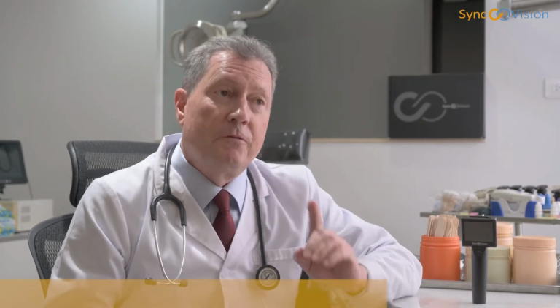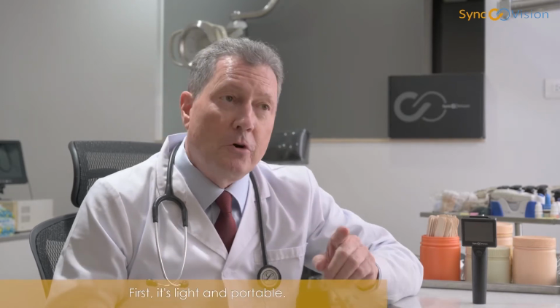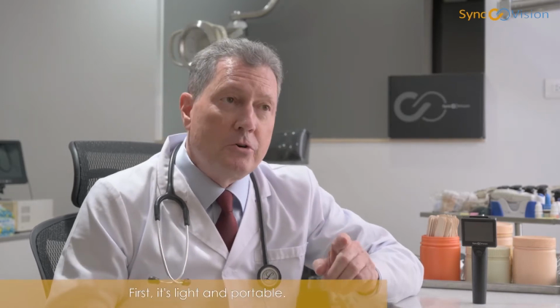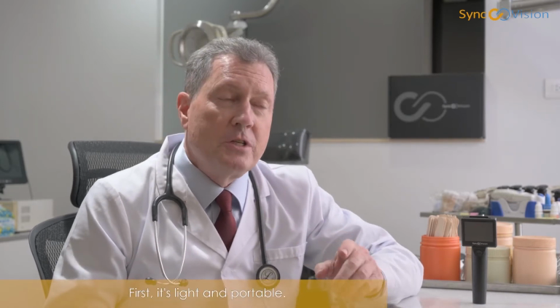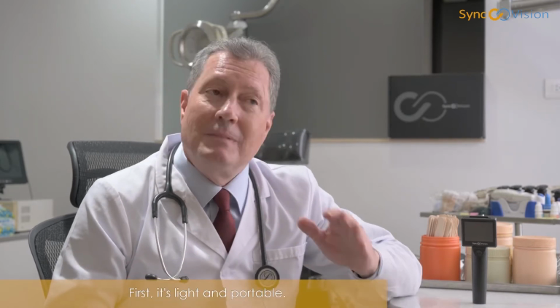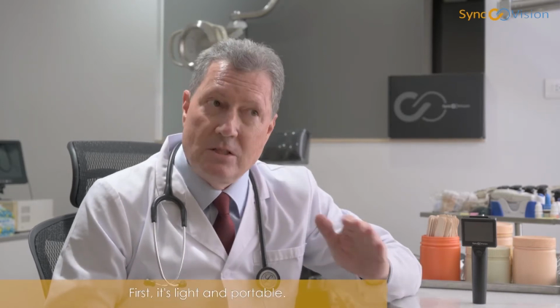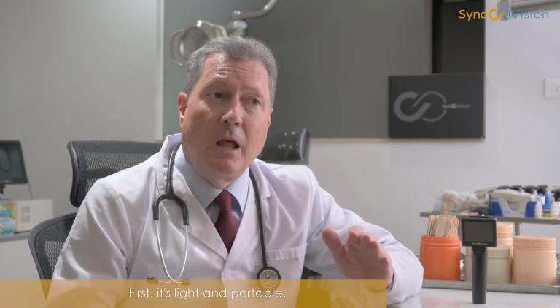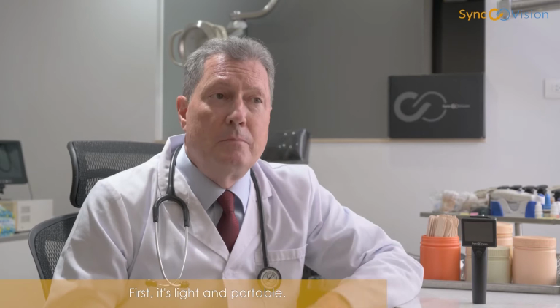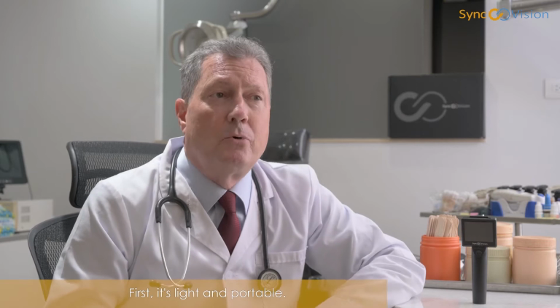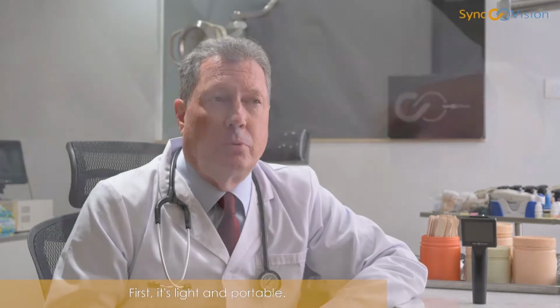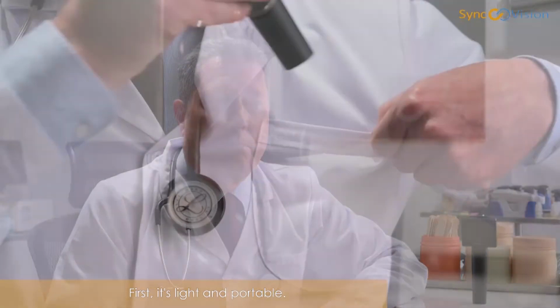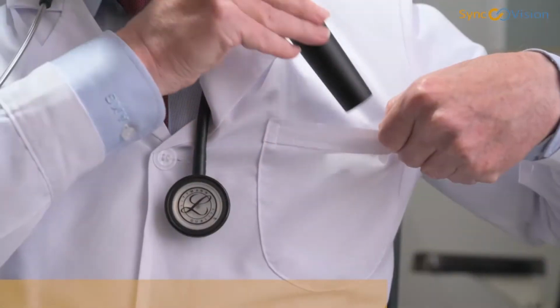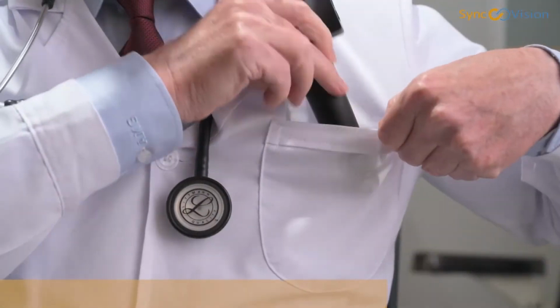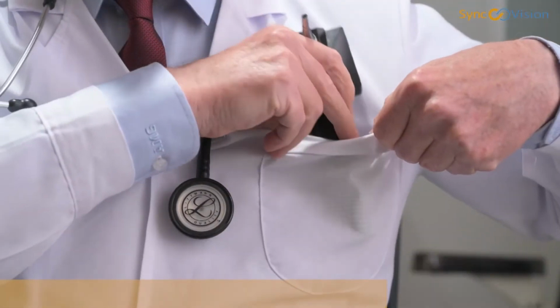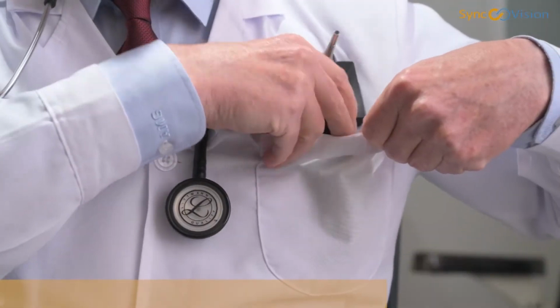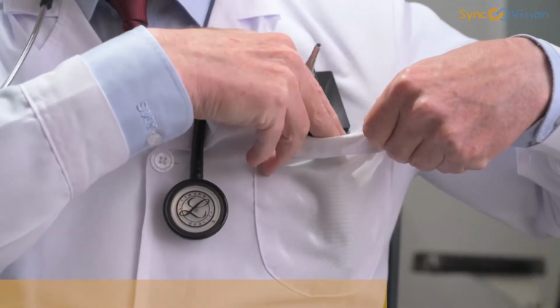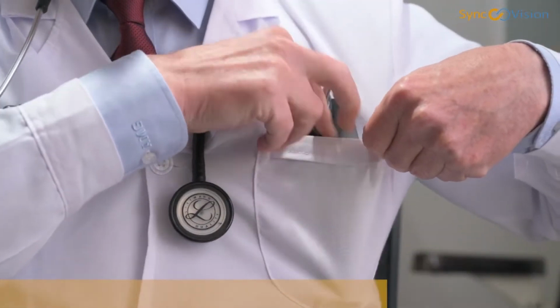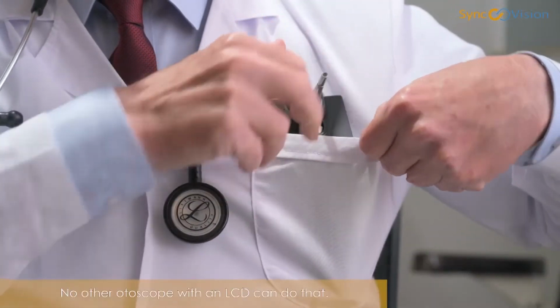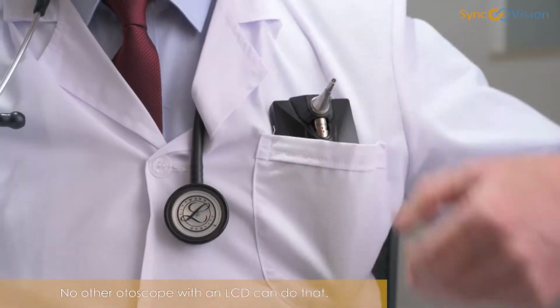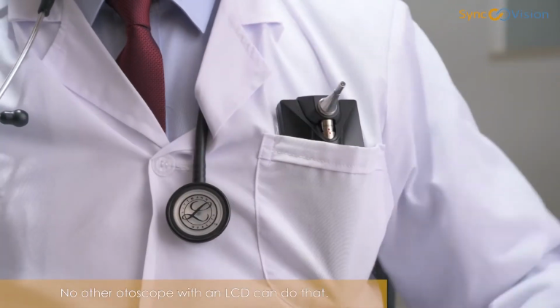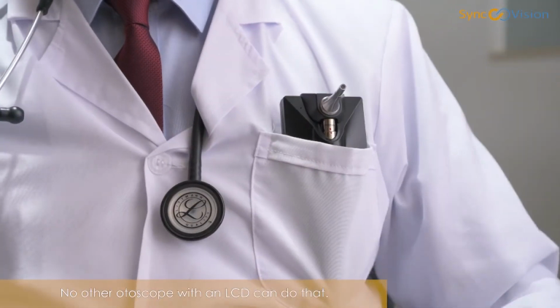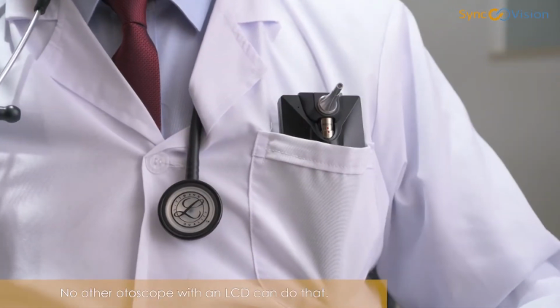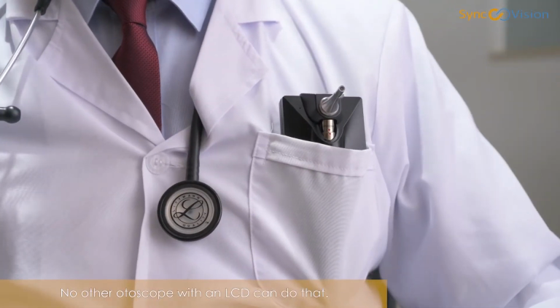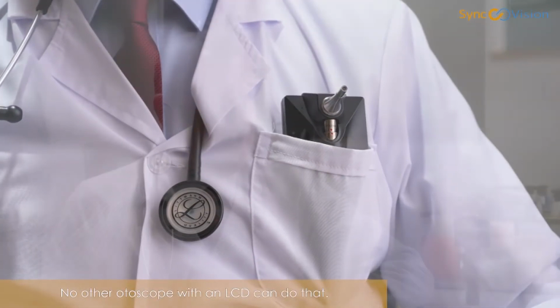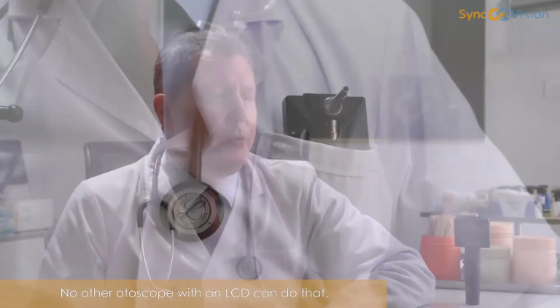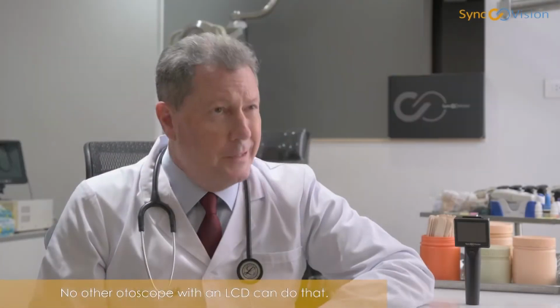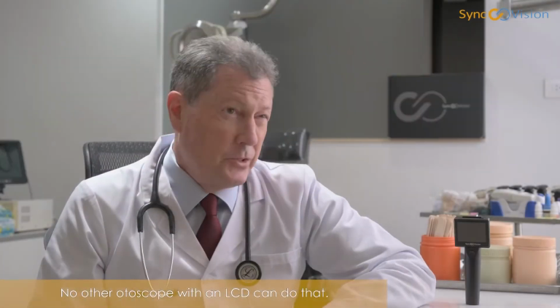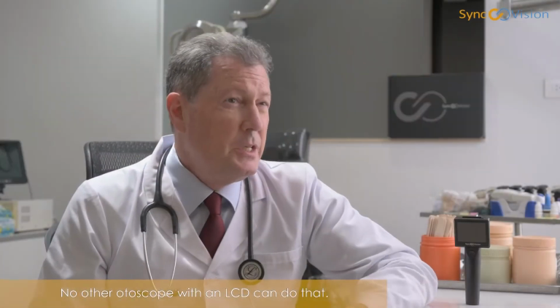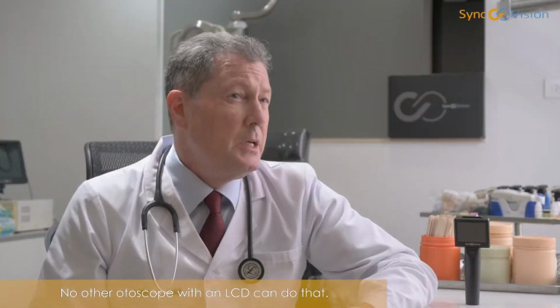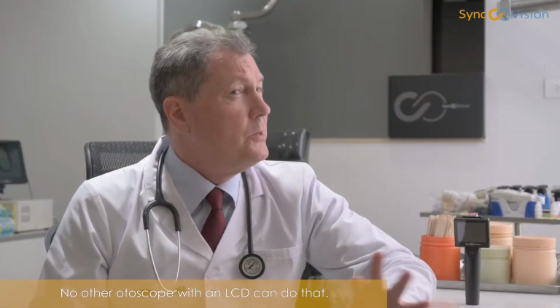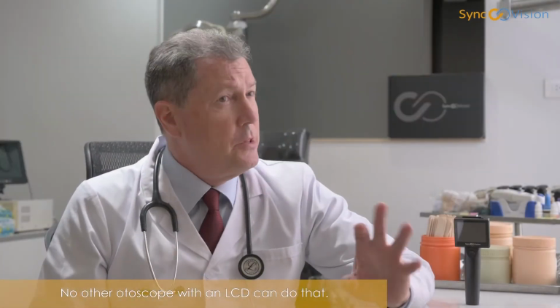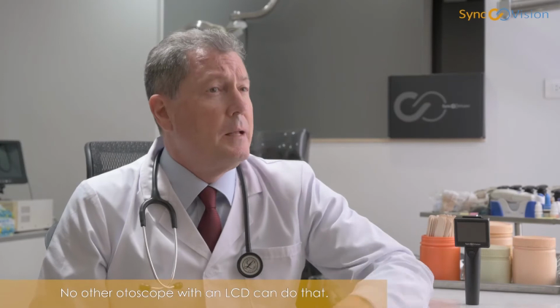First, it's light and portable. No other otoscope with an LCD can do that.